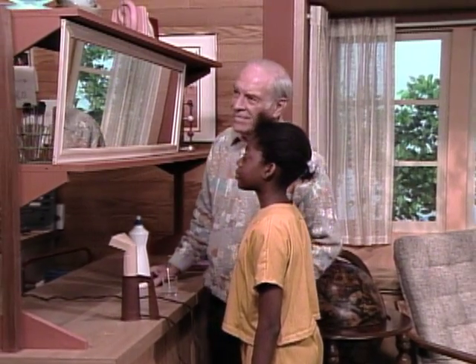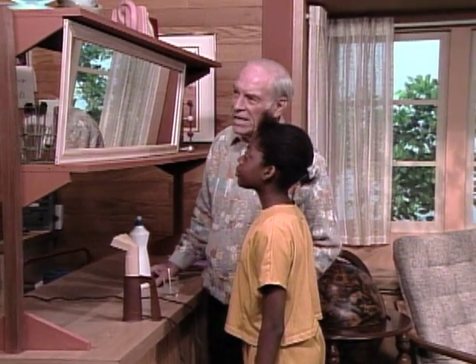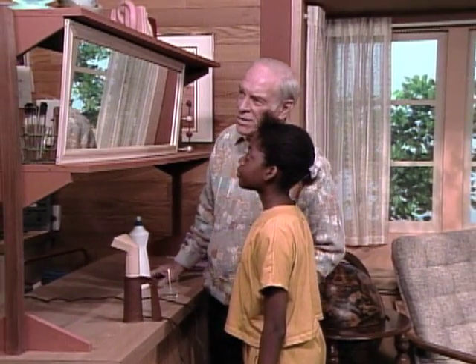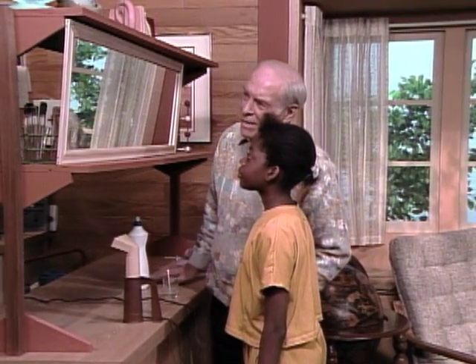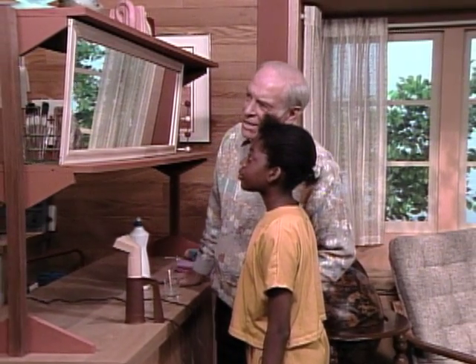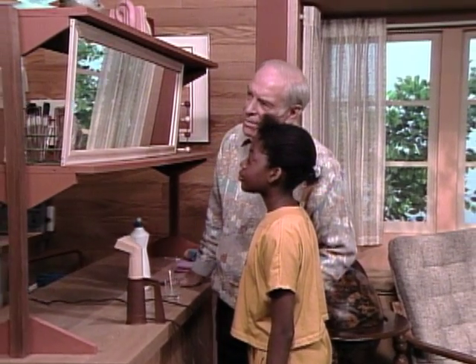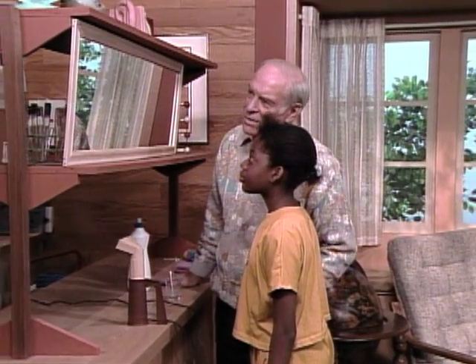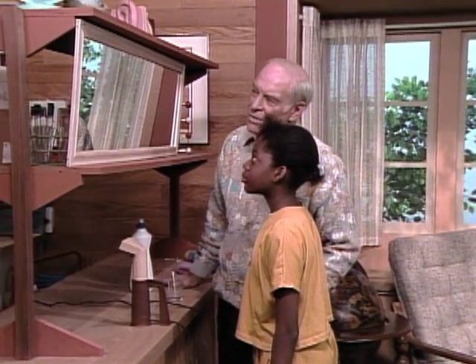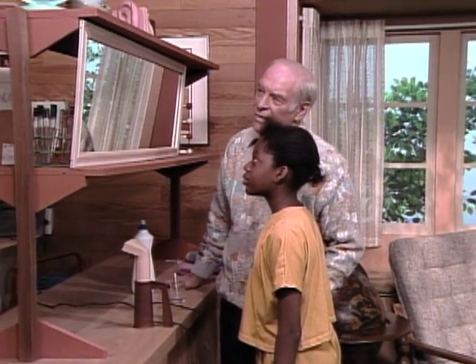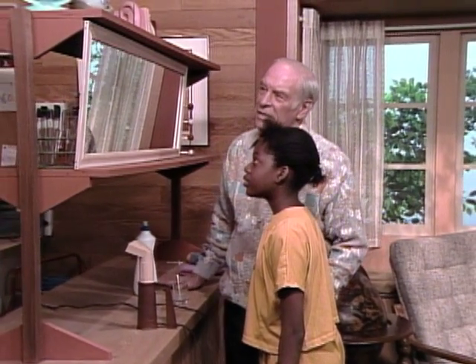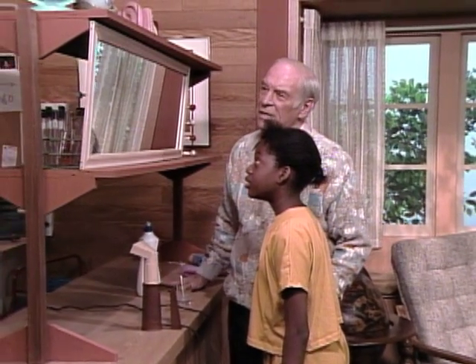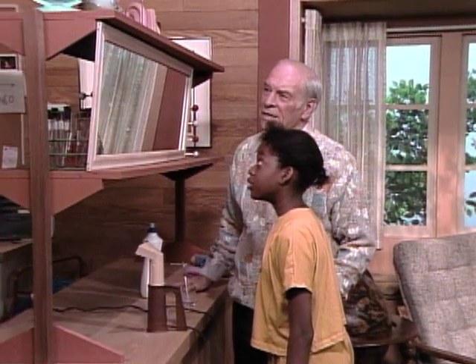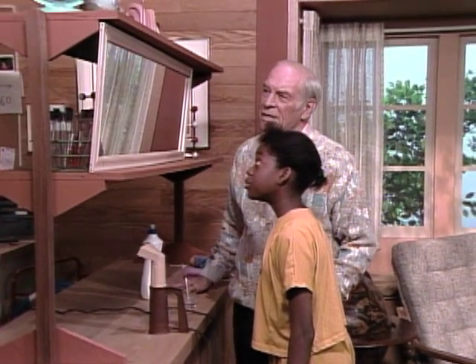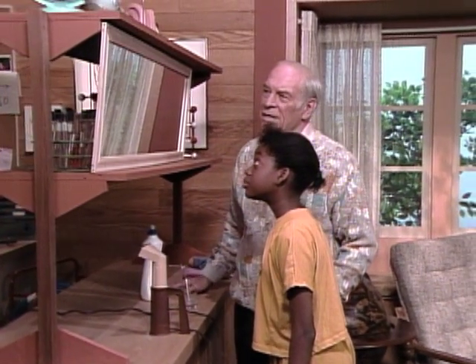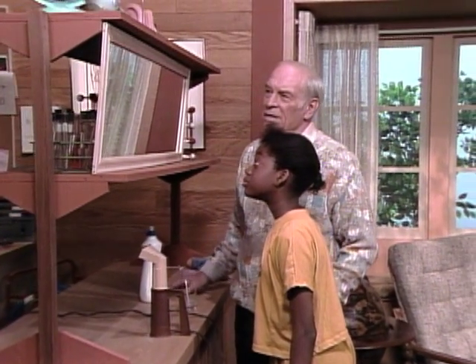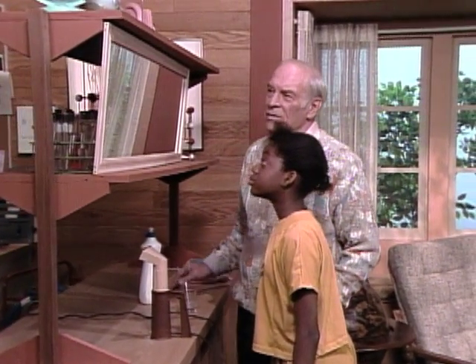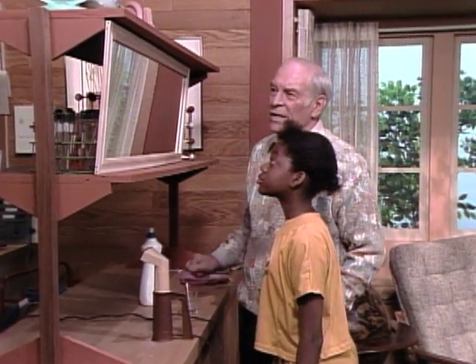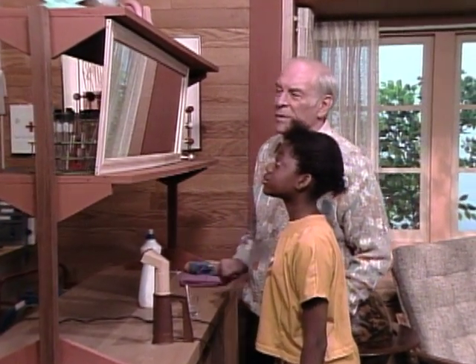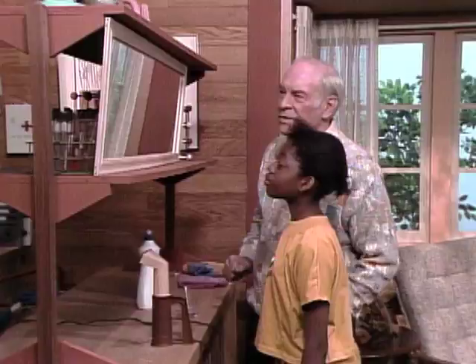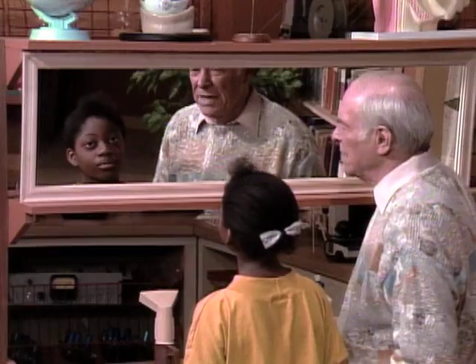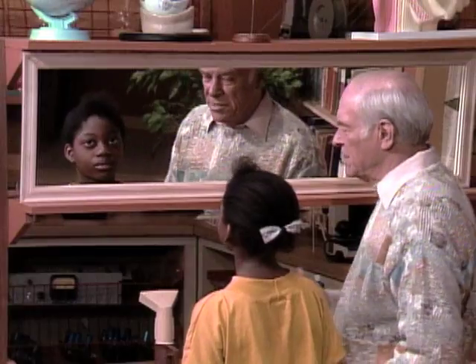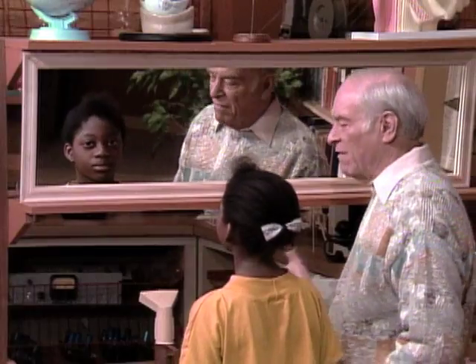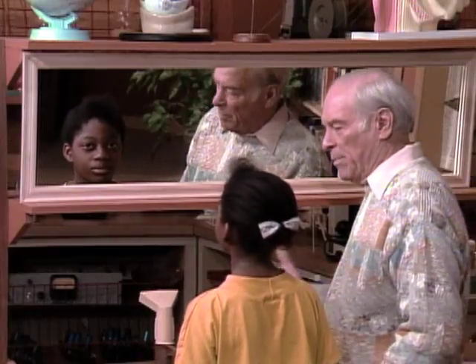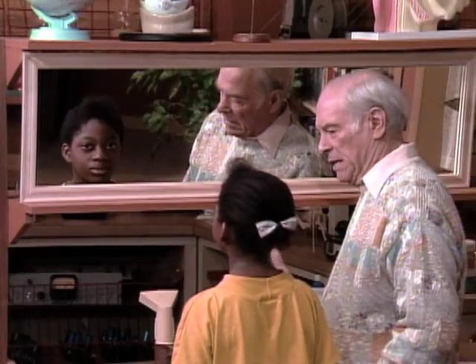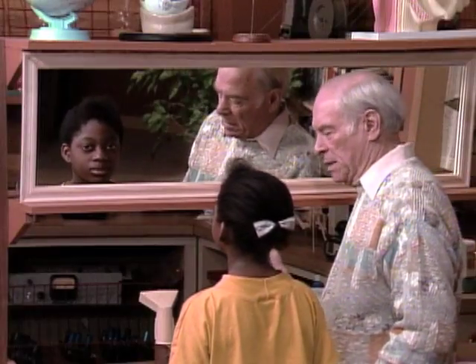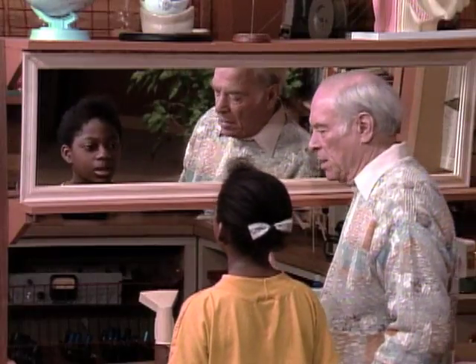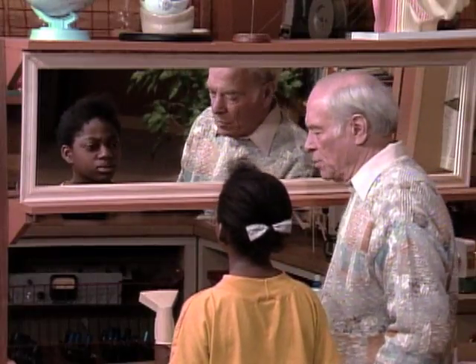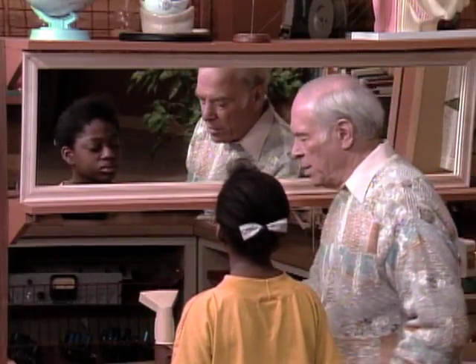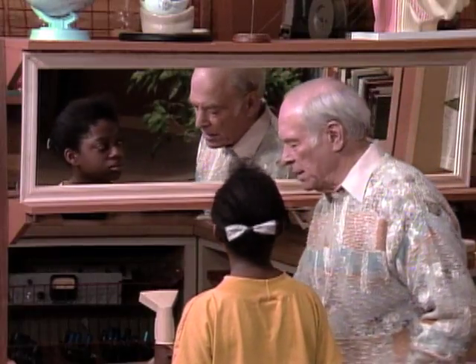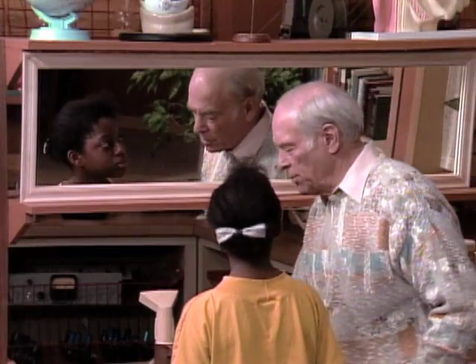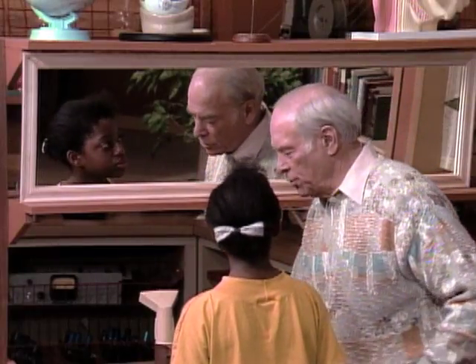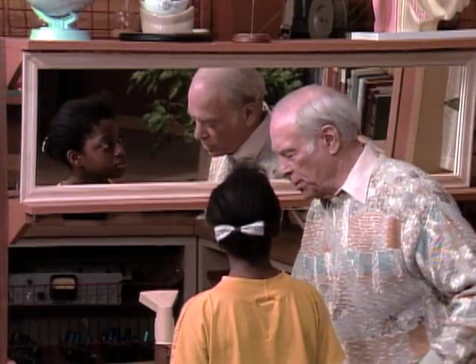Can you see my secret message, Larlie? No. Well, that's because it needs developing. So here's how you do it.